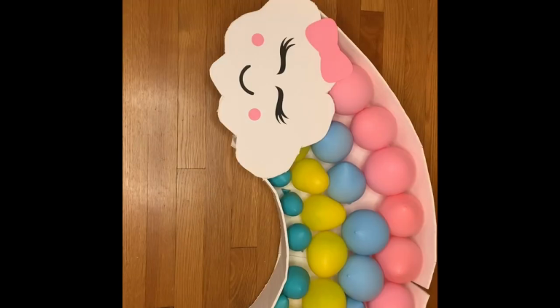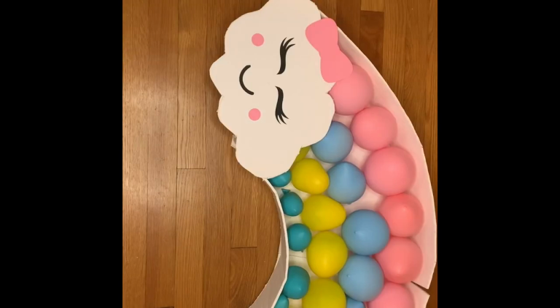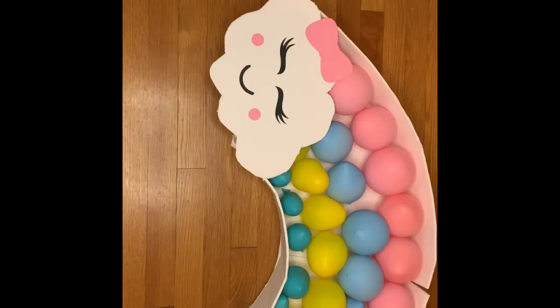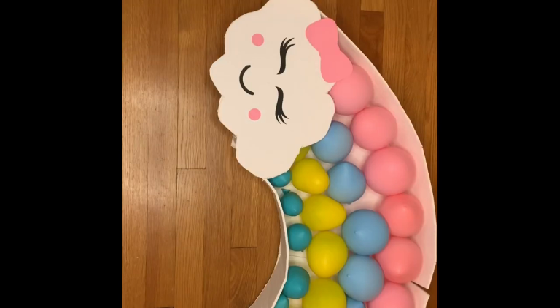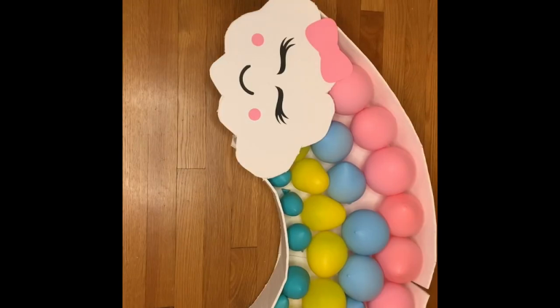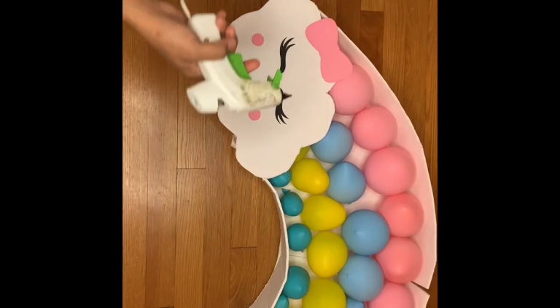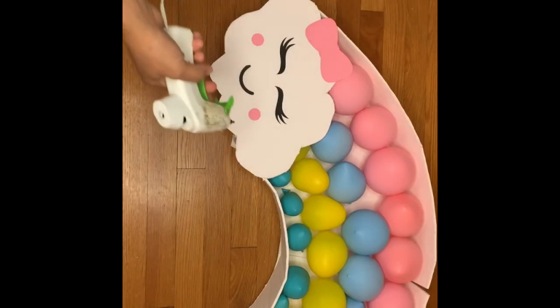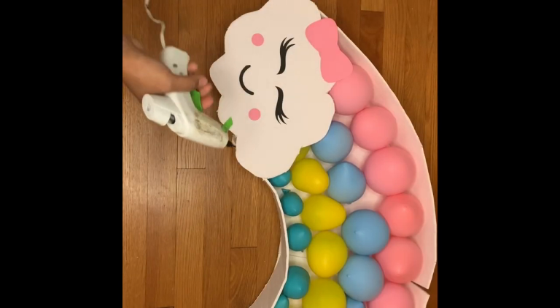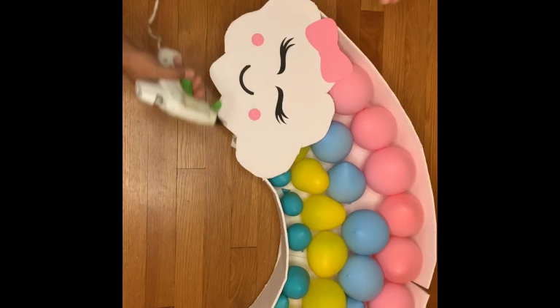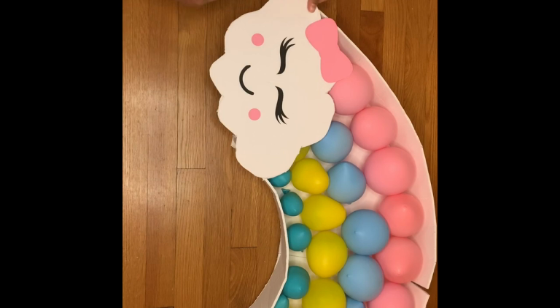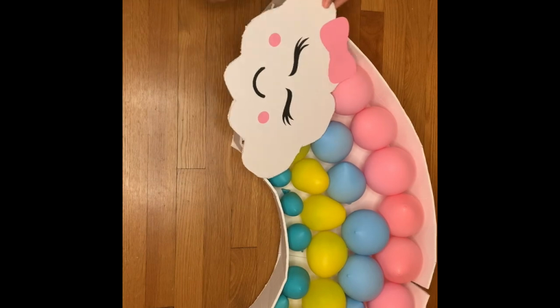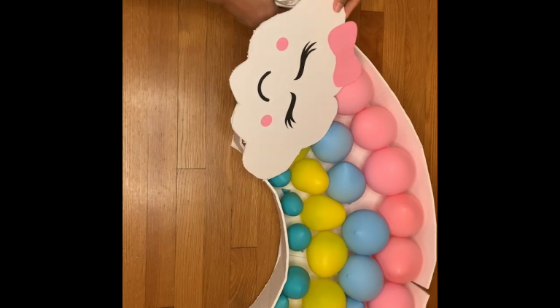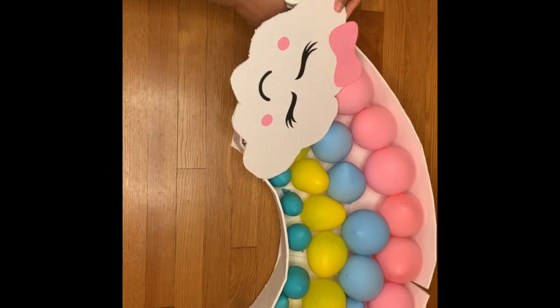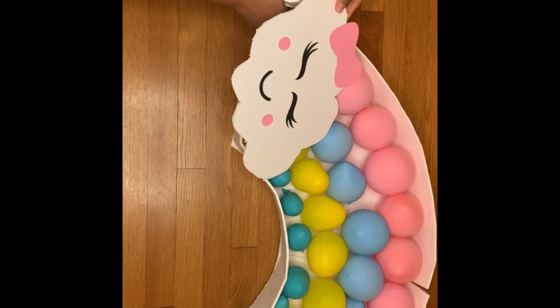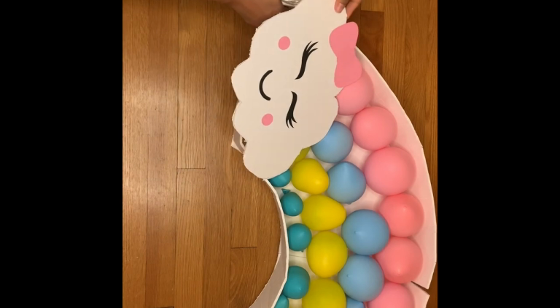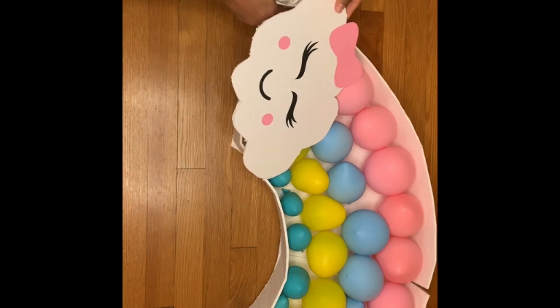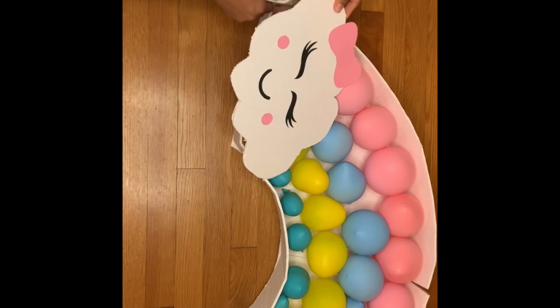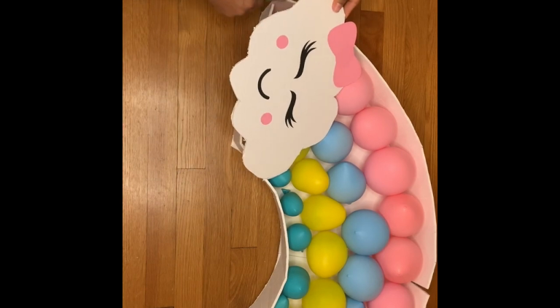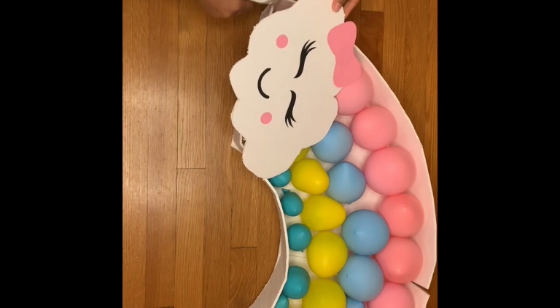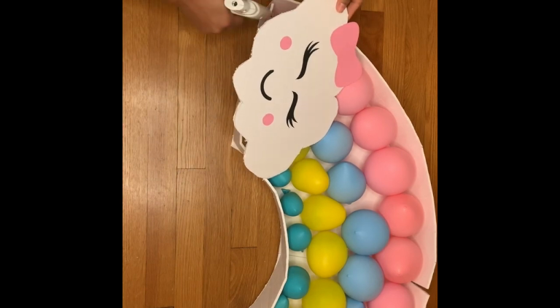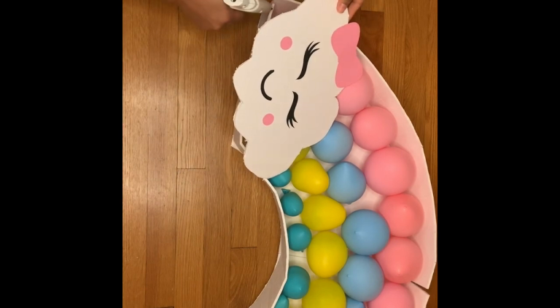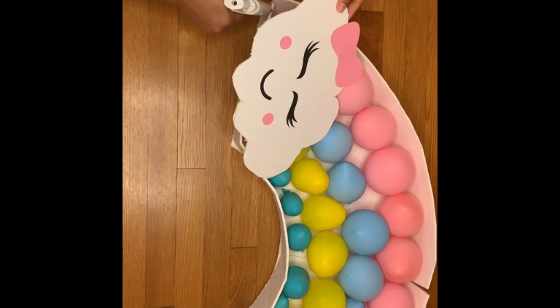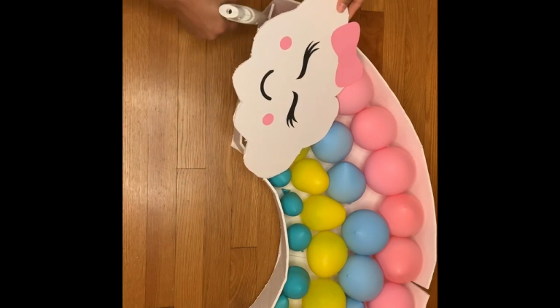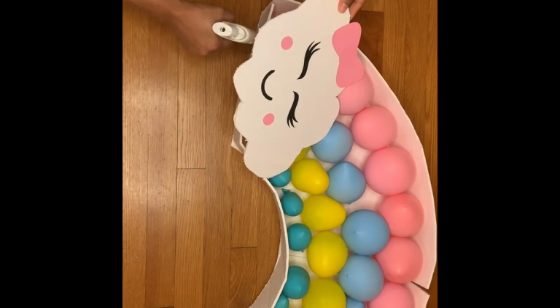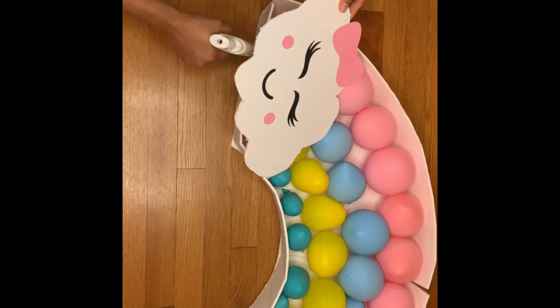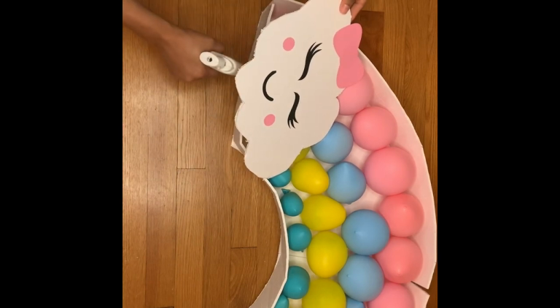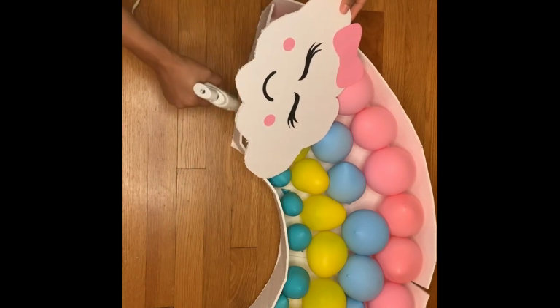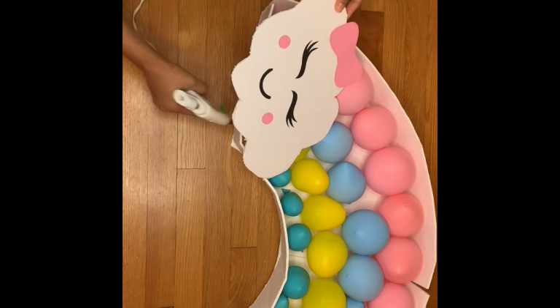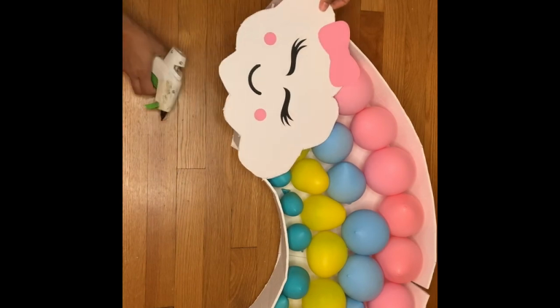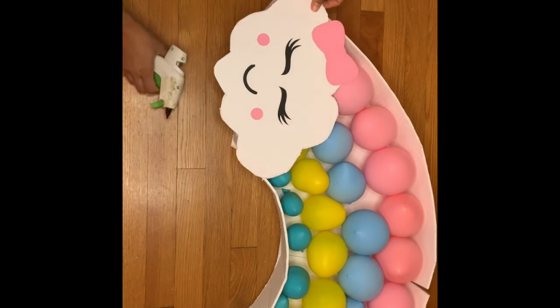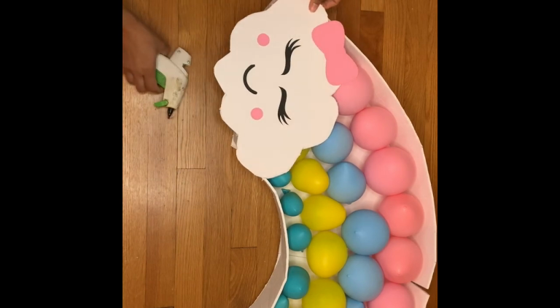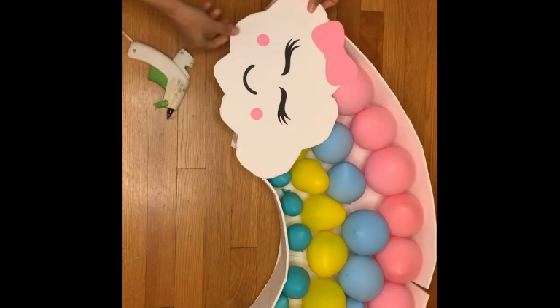Then I grabbed my hot glue and attached the cloud to the top of the rainbow.